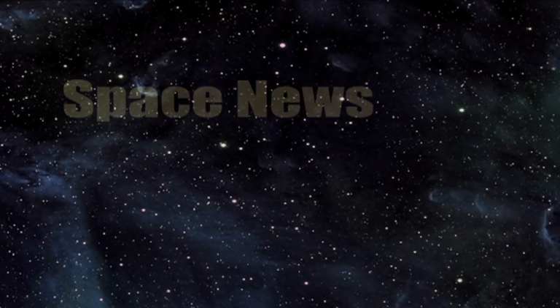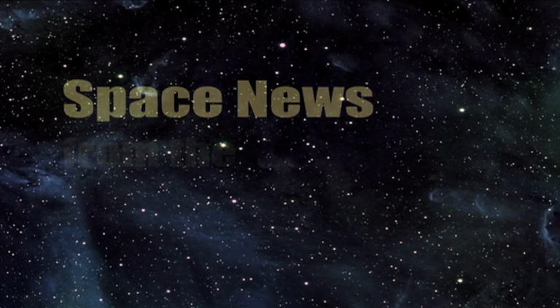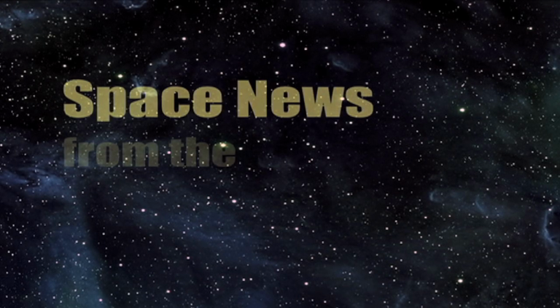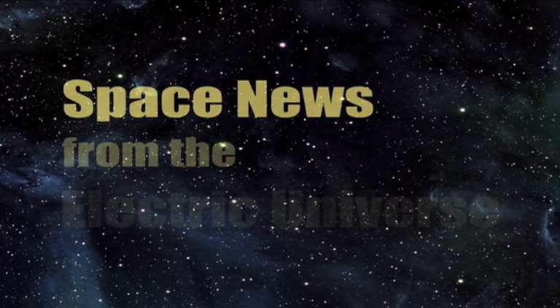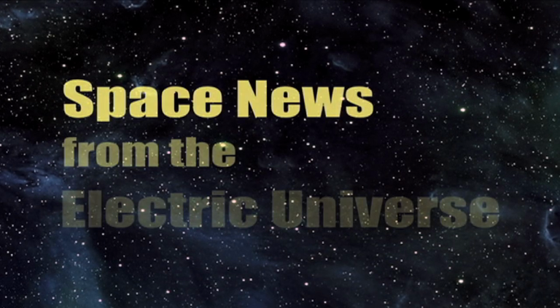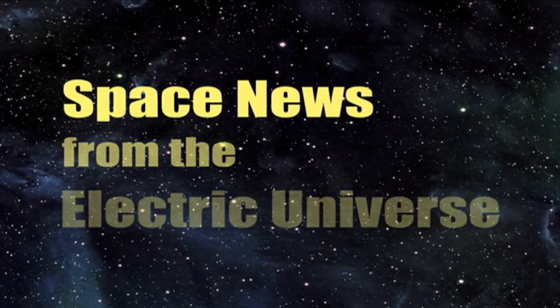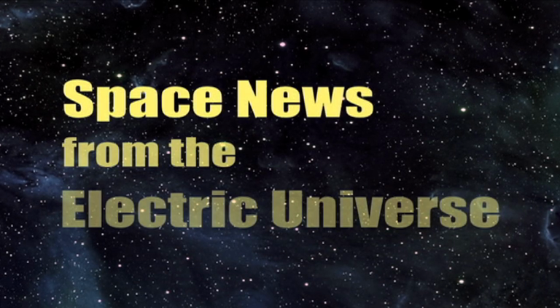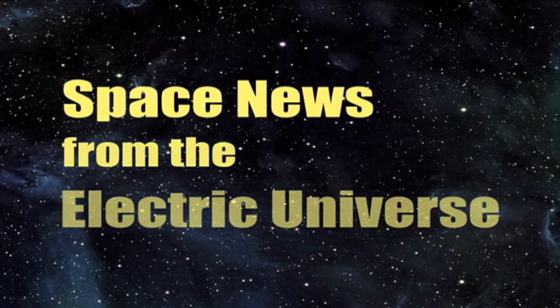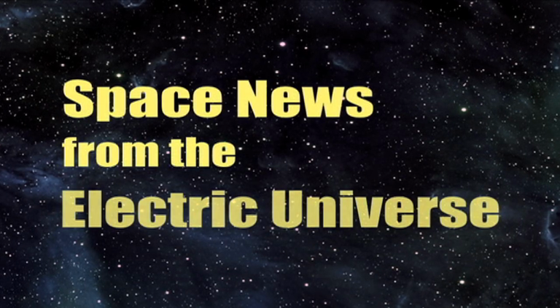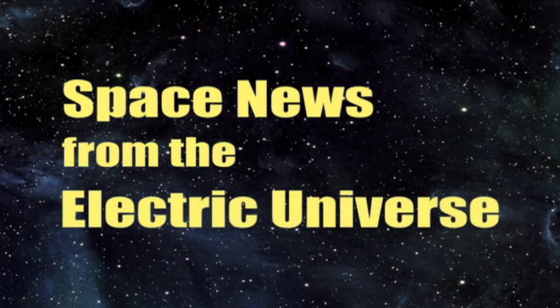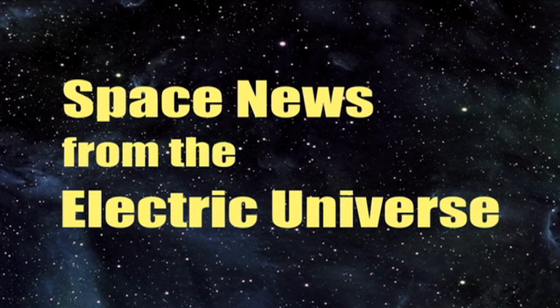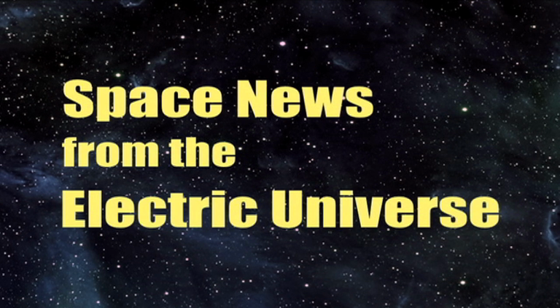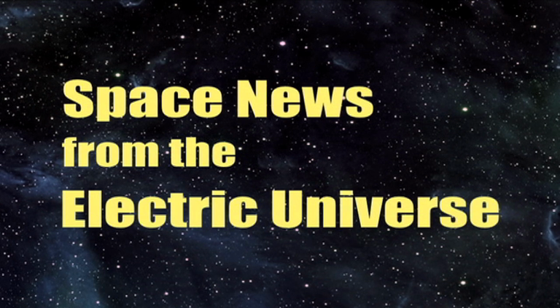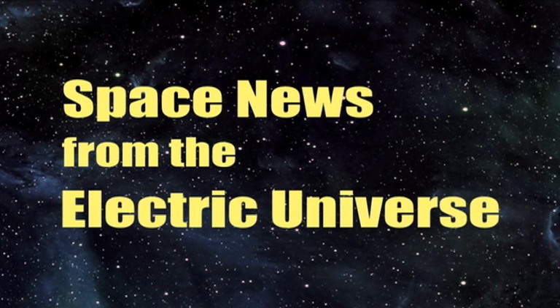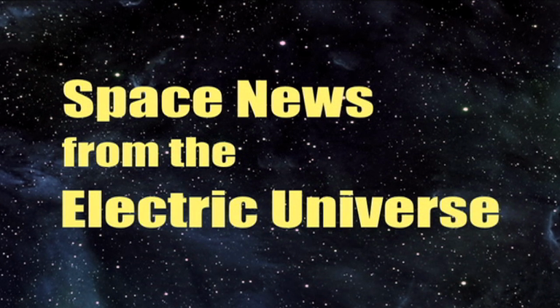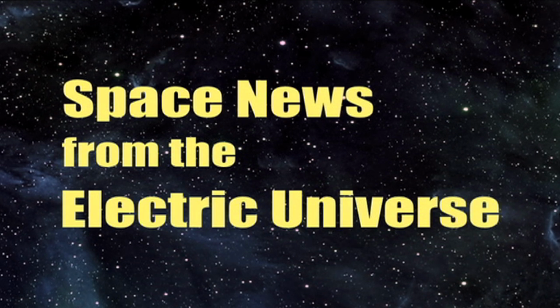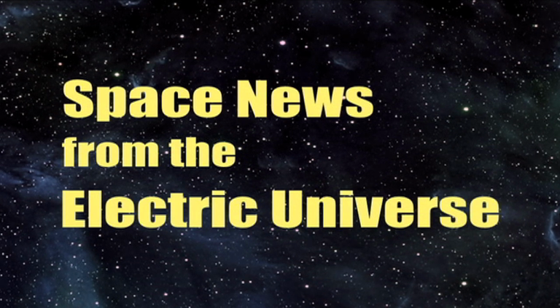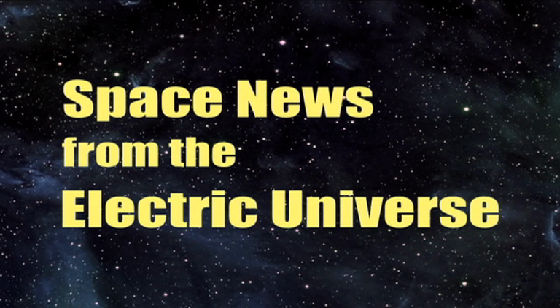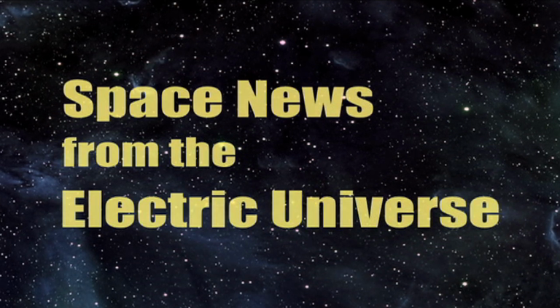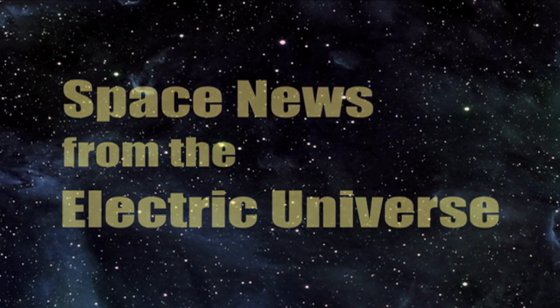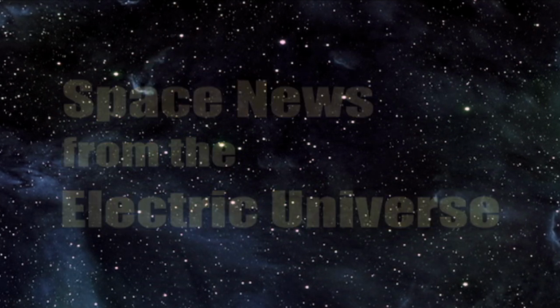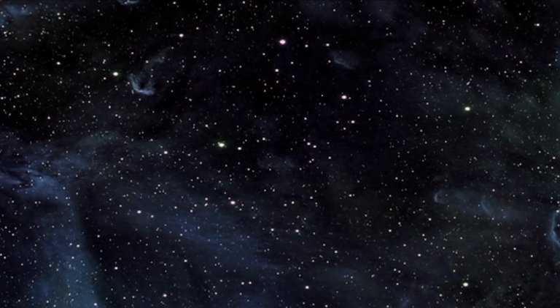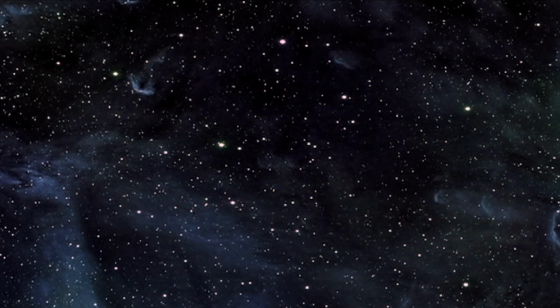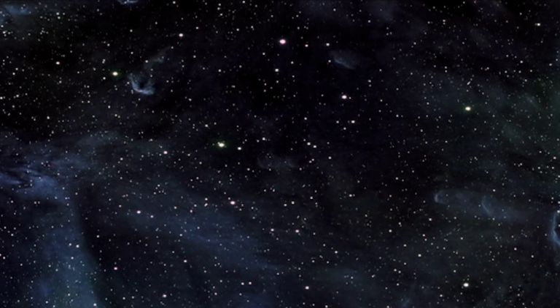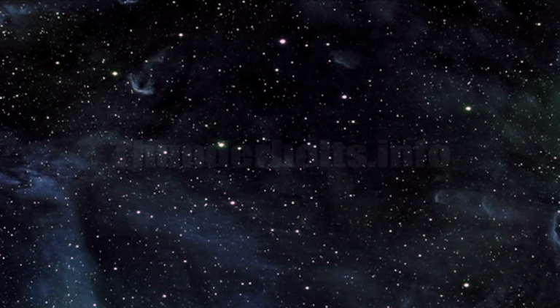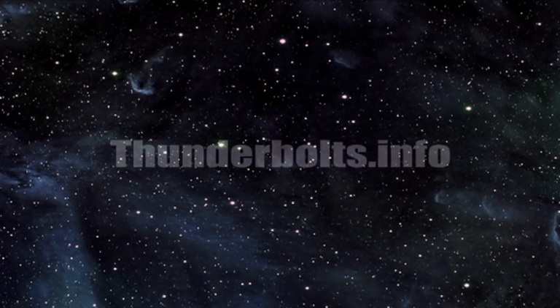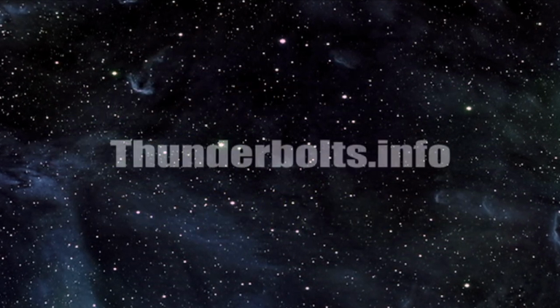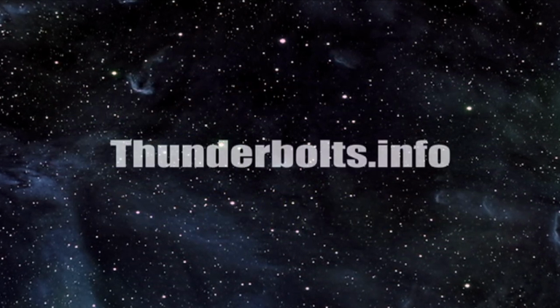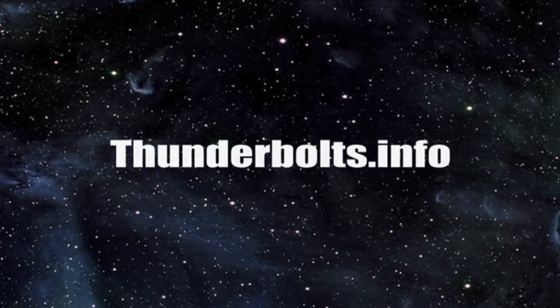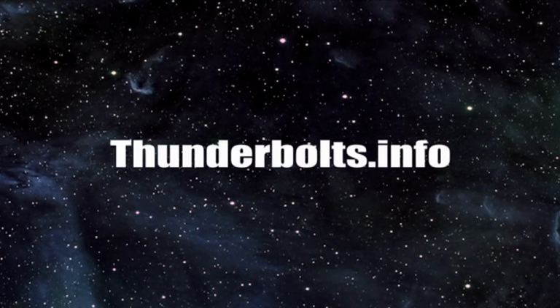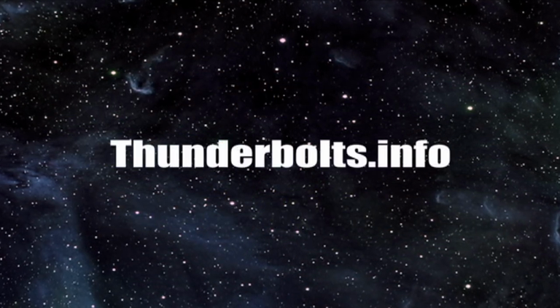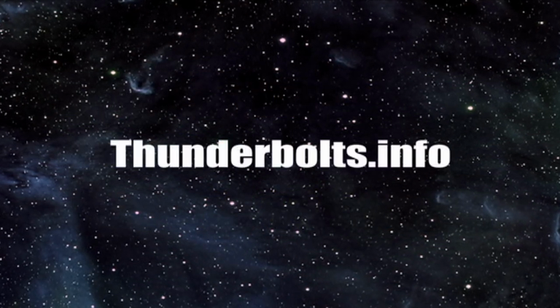For continuous updates on space news from the Electric Universe, stay tuned to Thunderbolts.info.